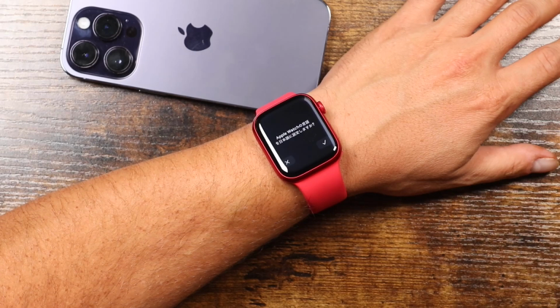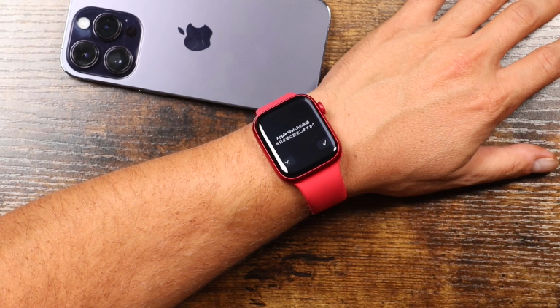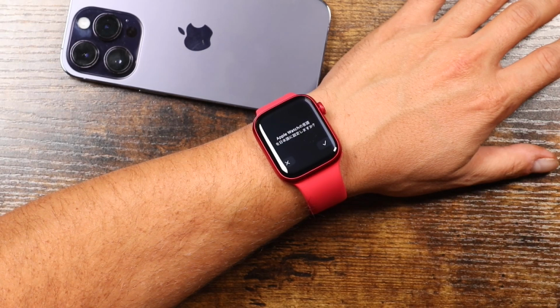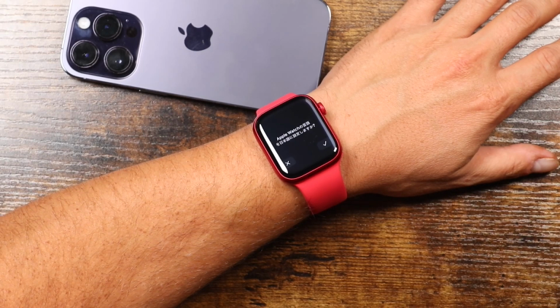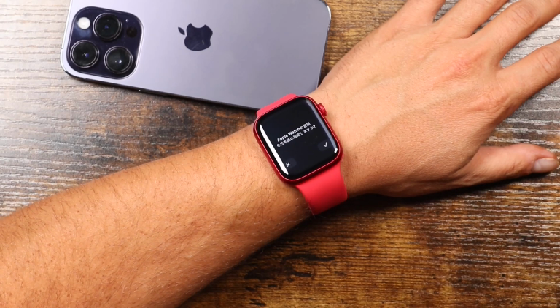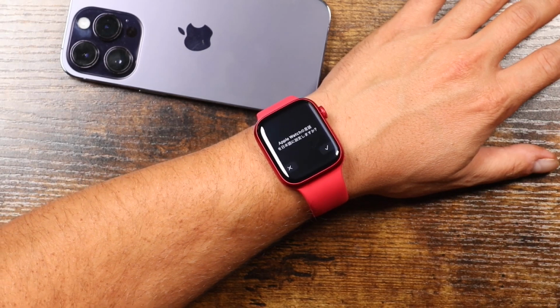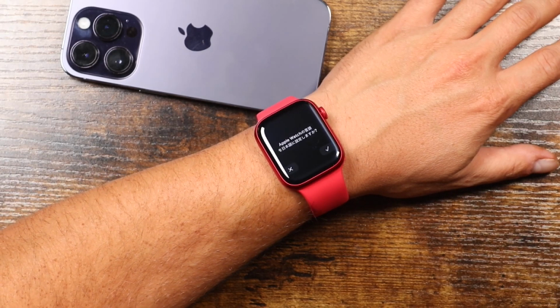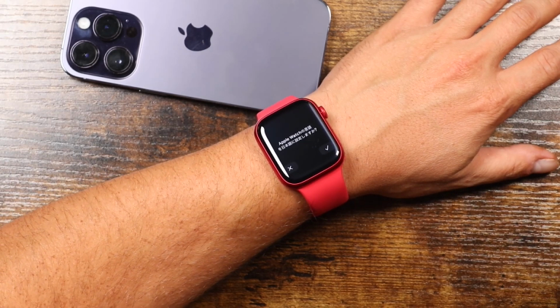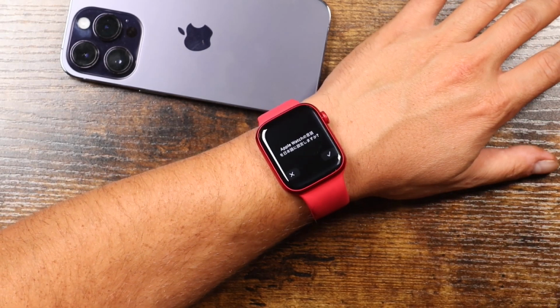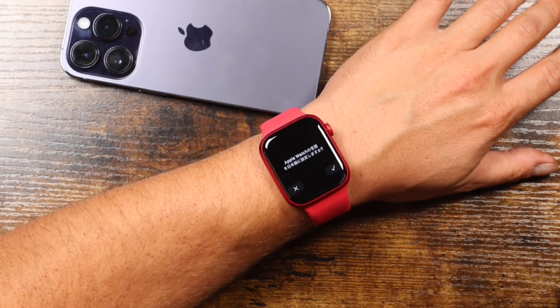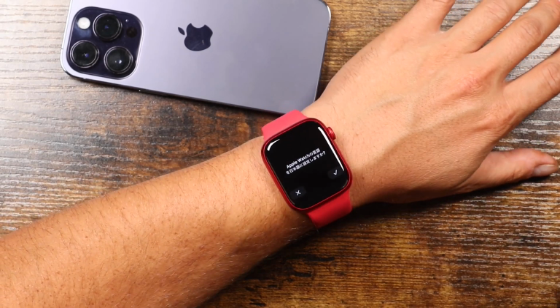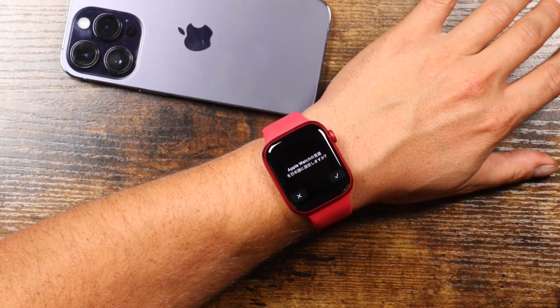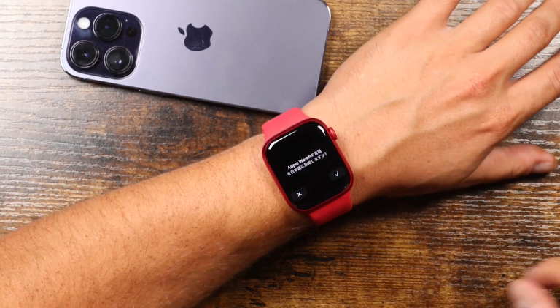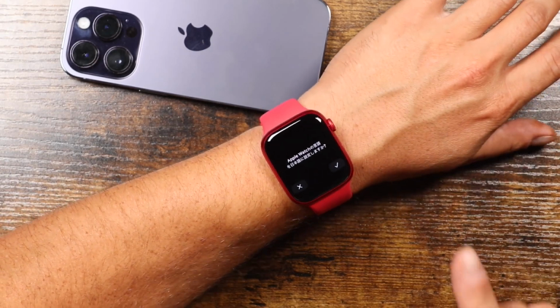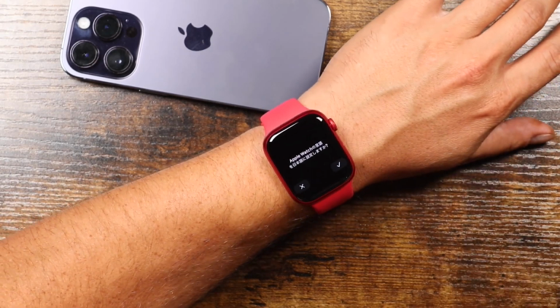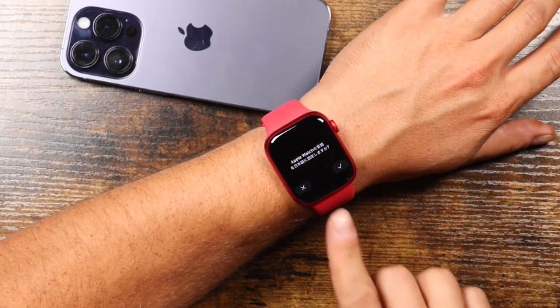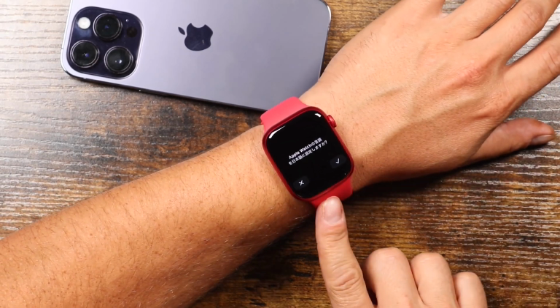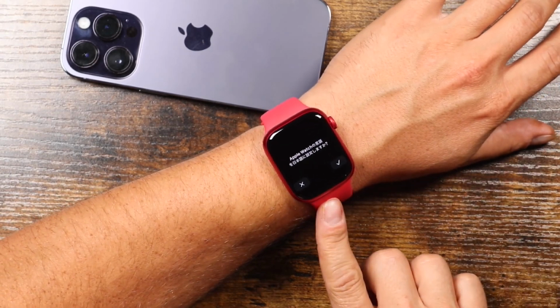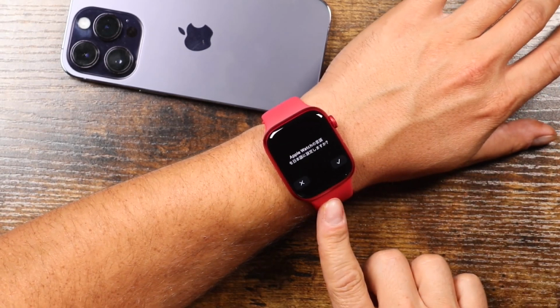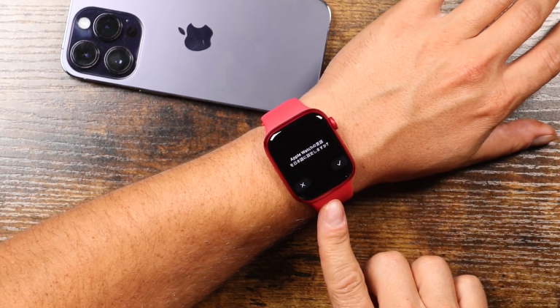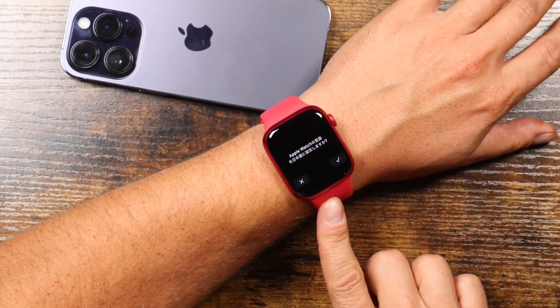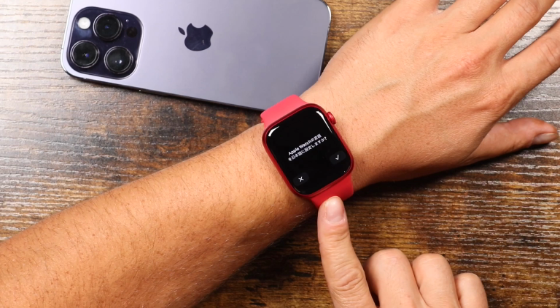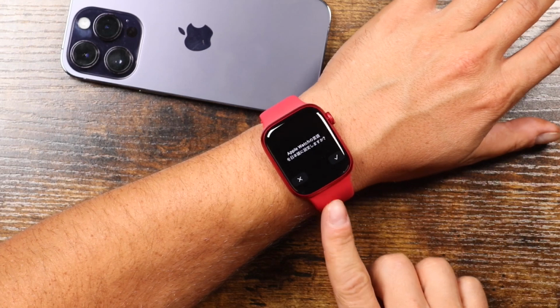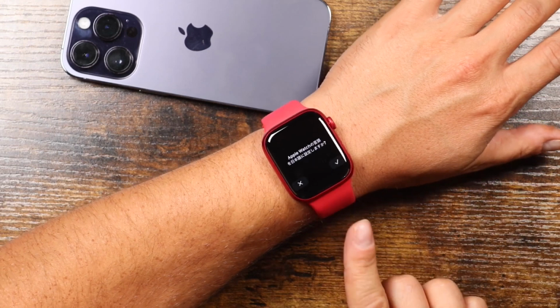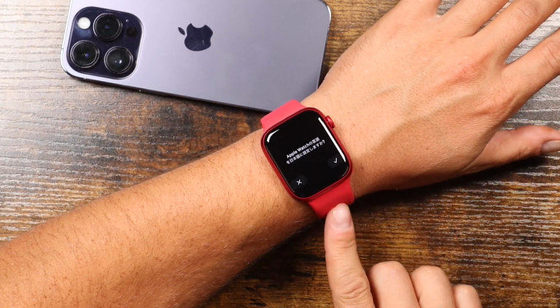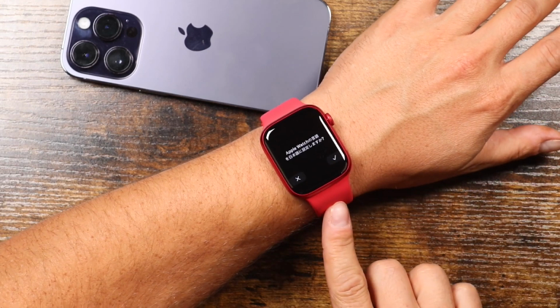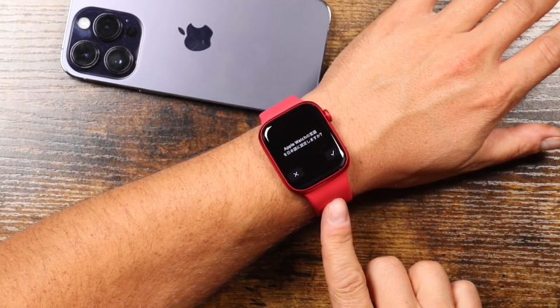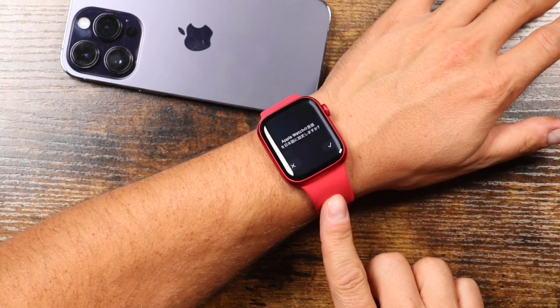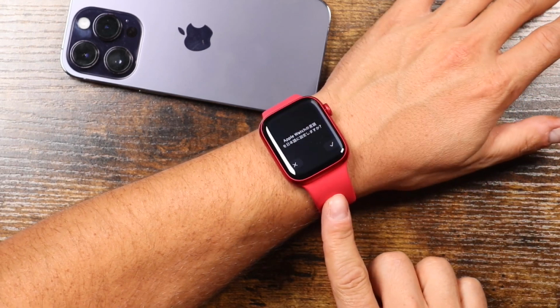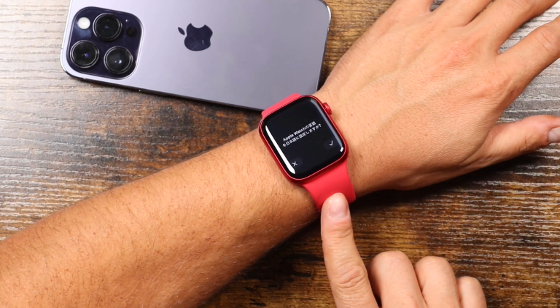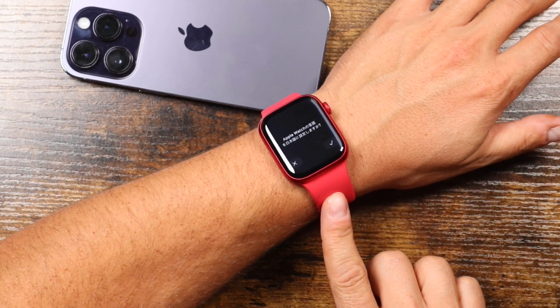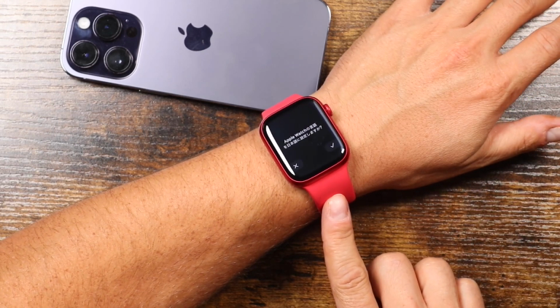Hey everyone, welcome back. This is Dan from DHTV and today I'm going to be showing you how to set up your new Apple Watch Series 8. Let's get started.